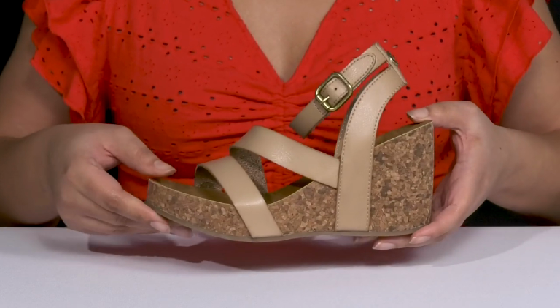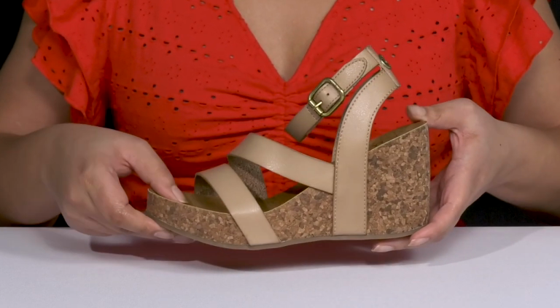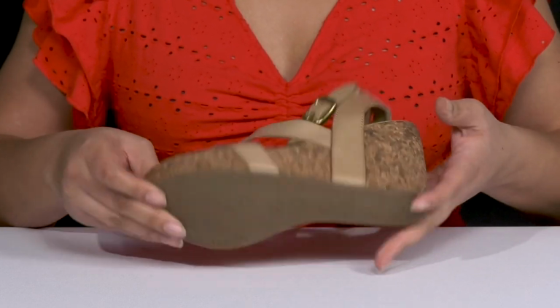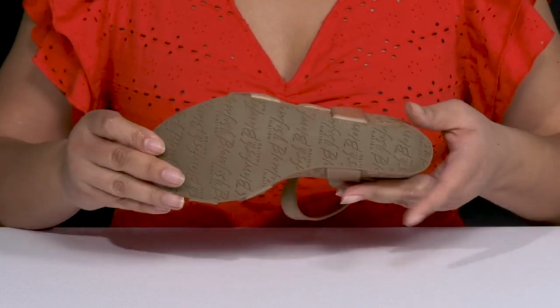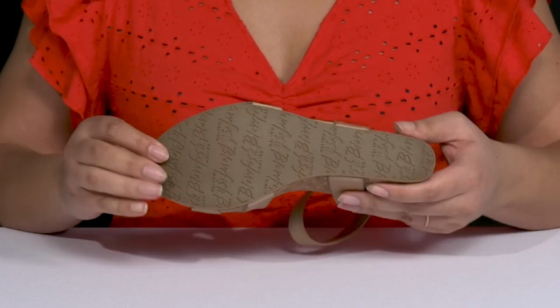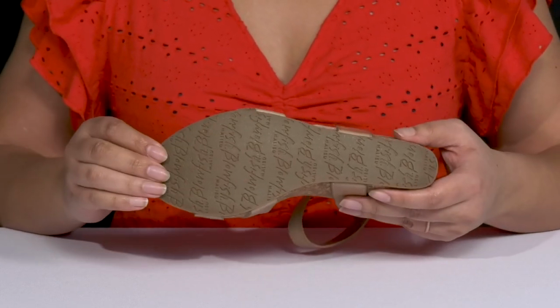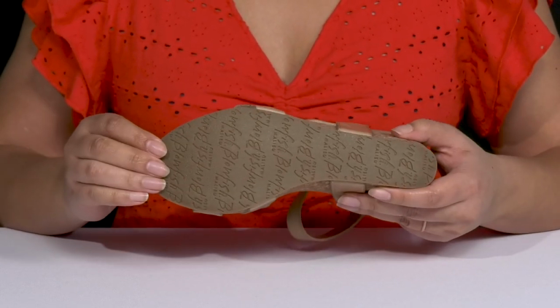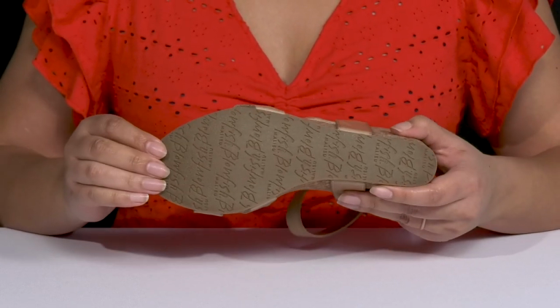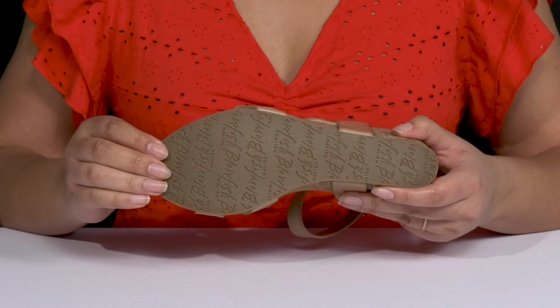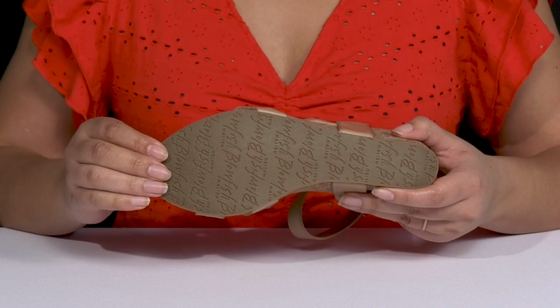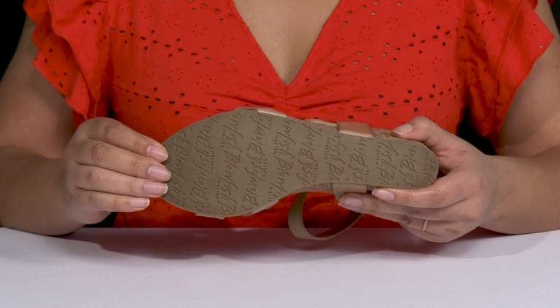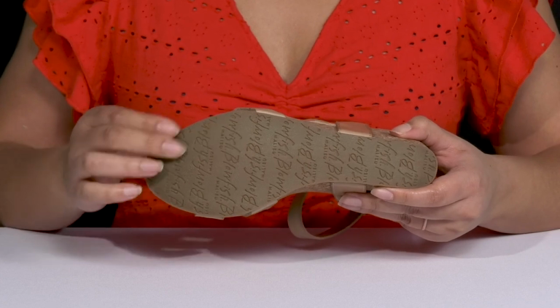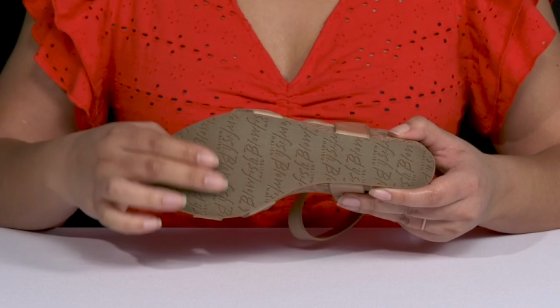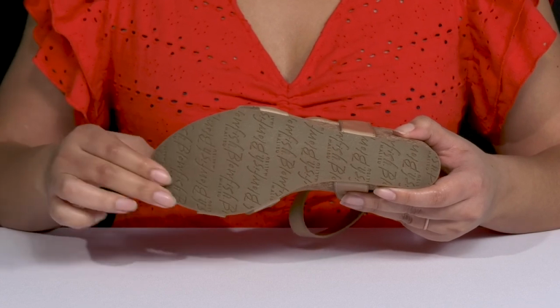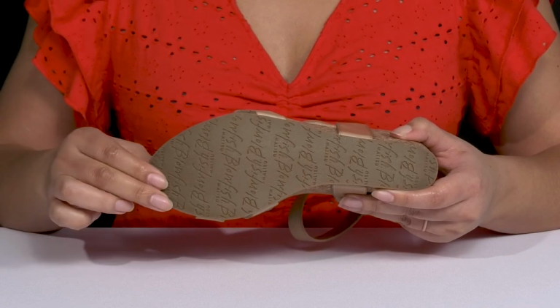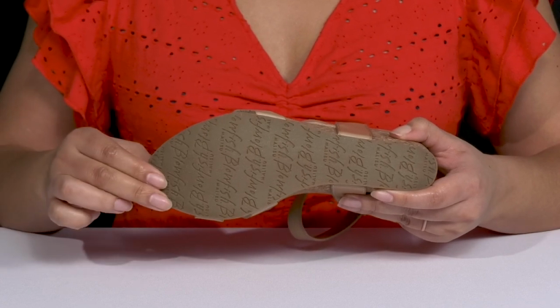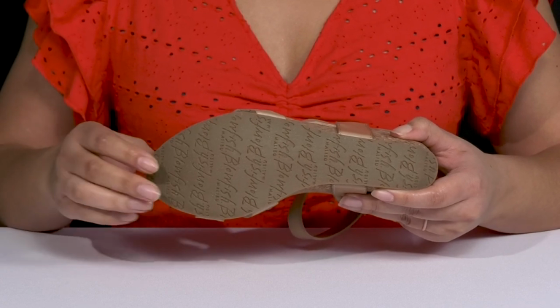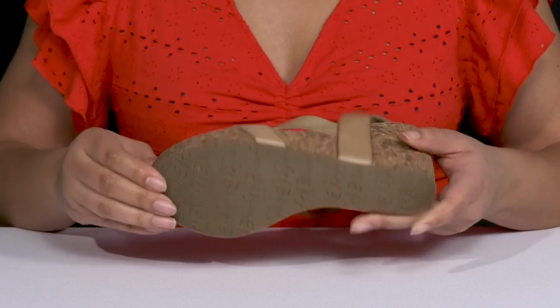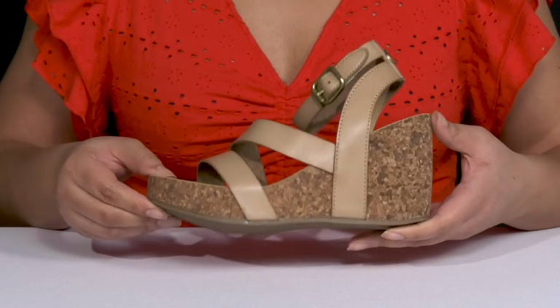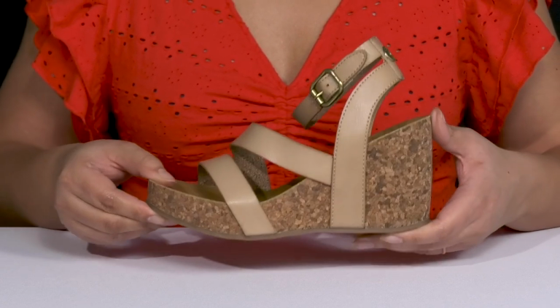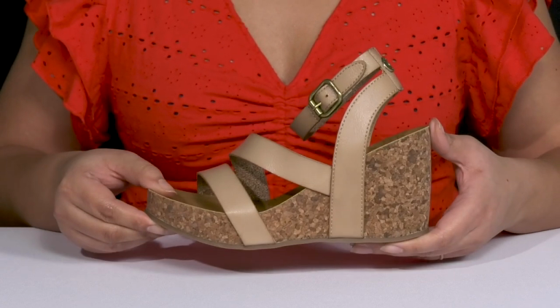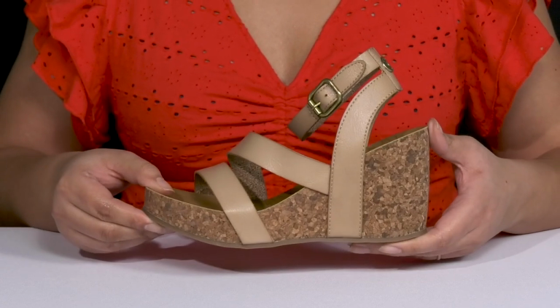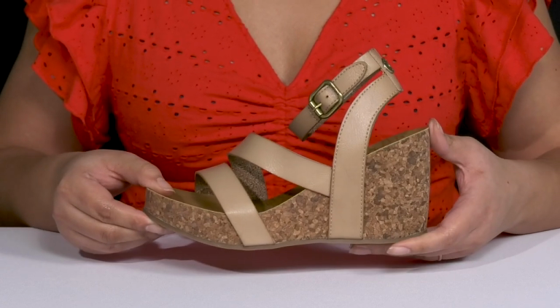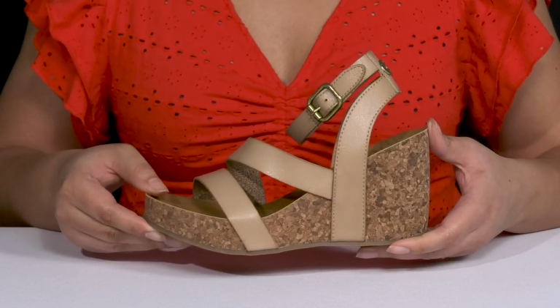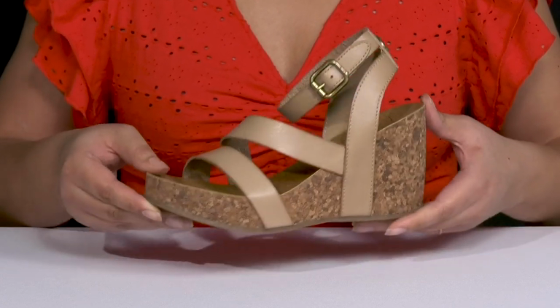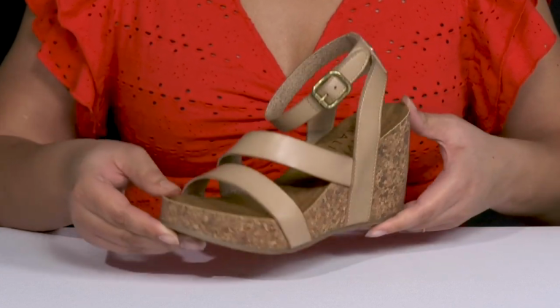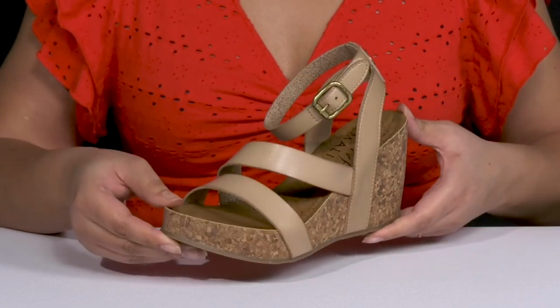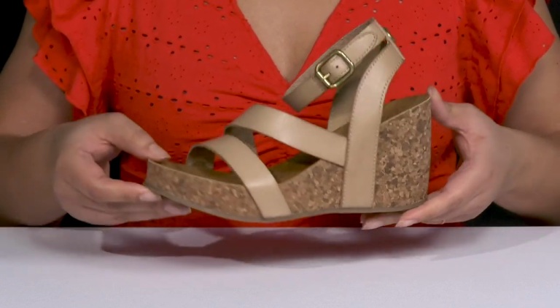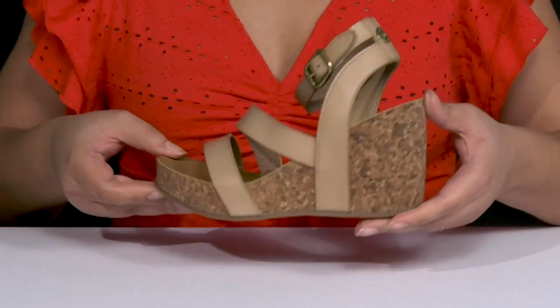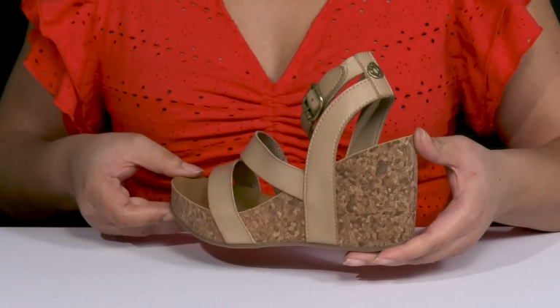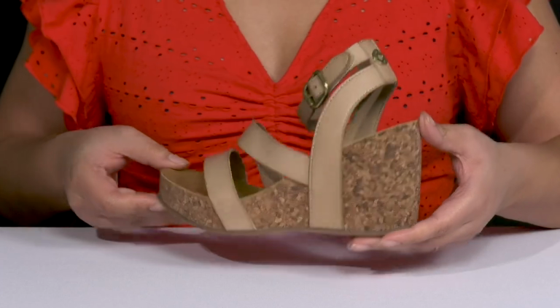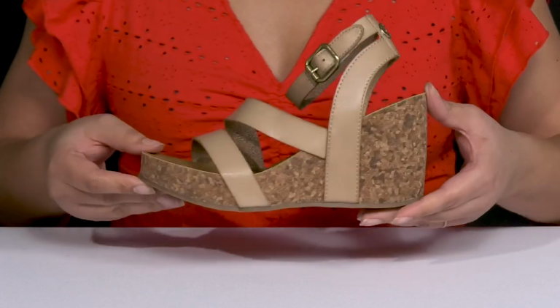It's all on top of a durable synthetic outsole that has a grippy logo tread for traction. Rock these babies with a cute skirt!